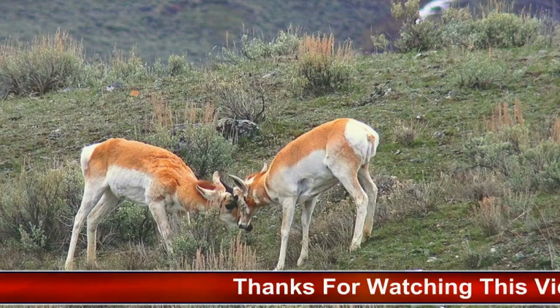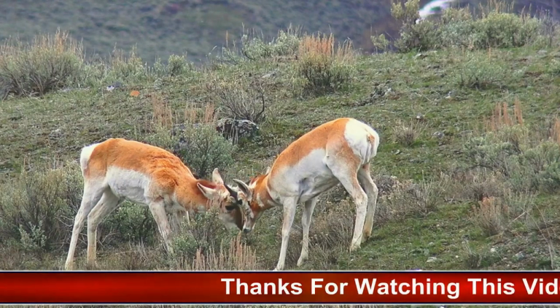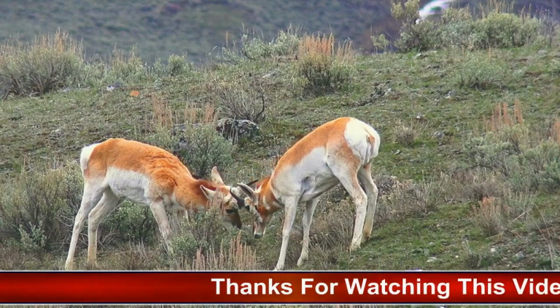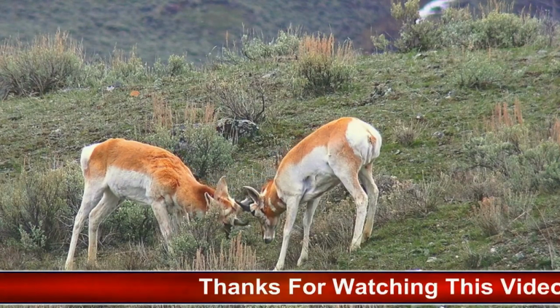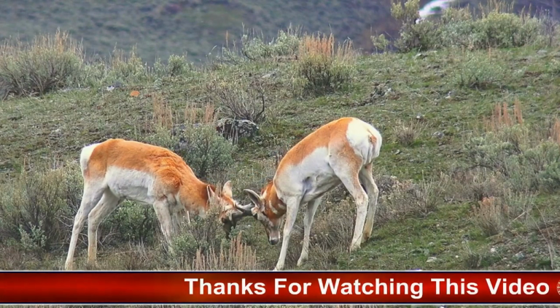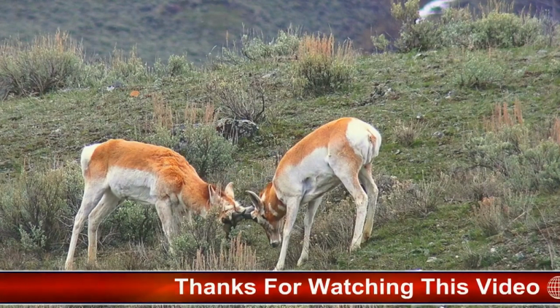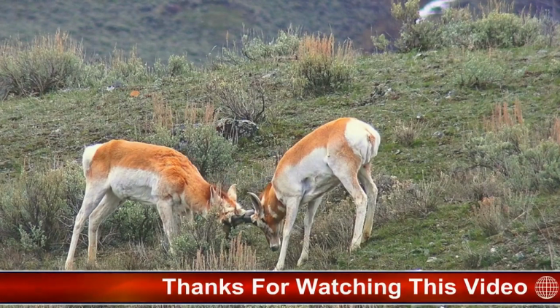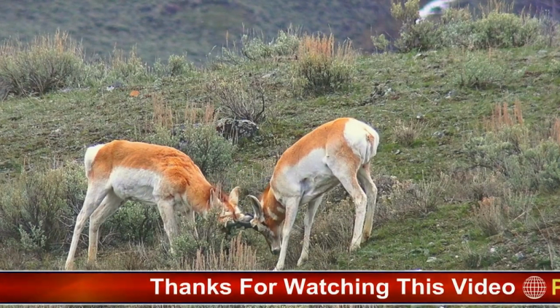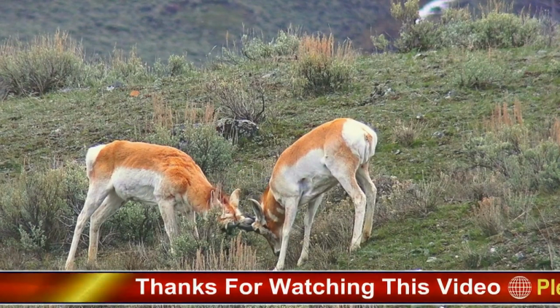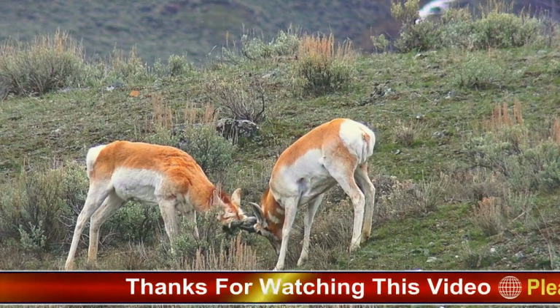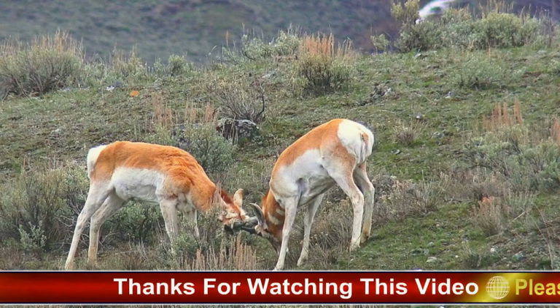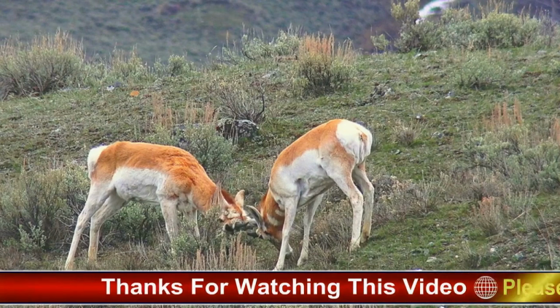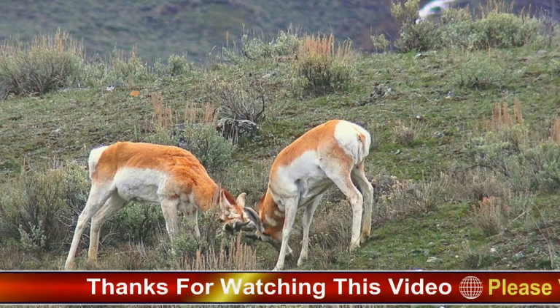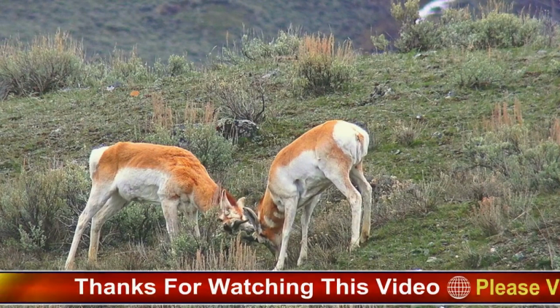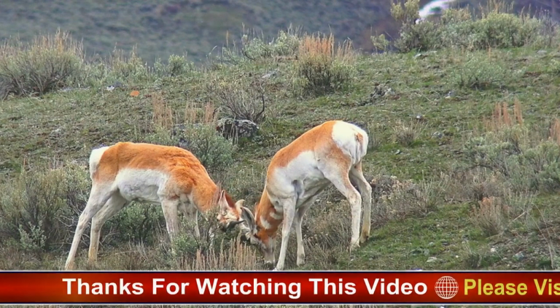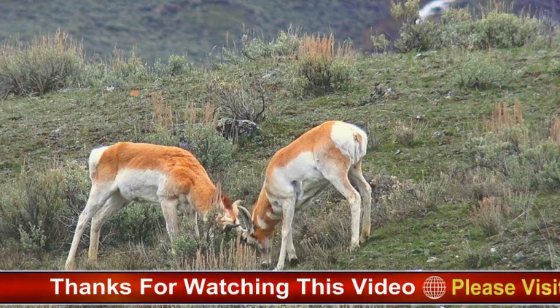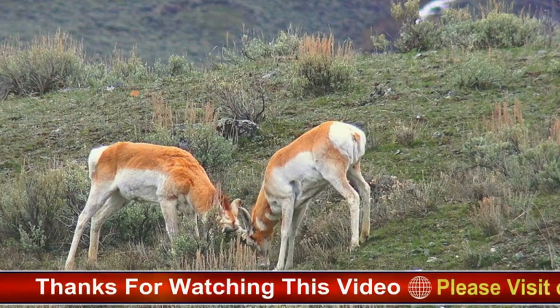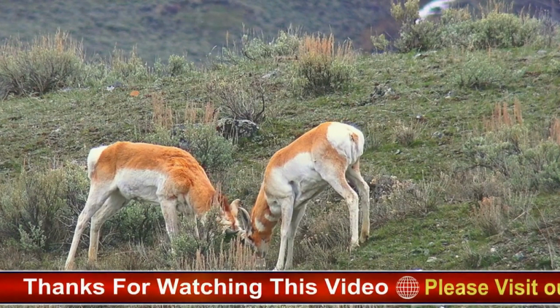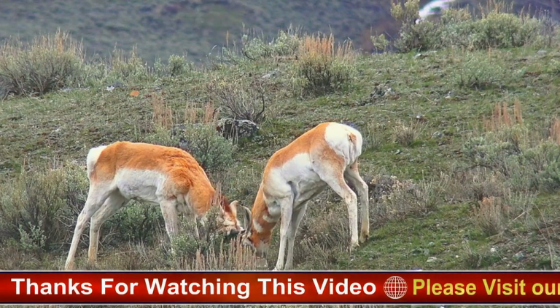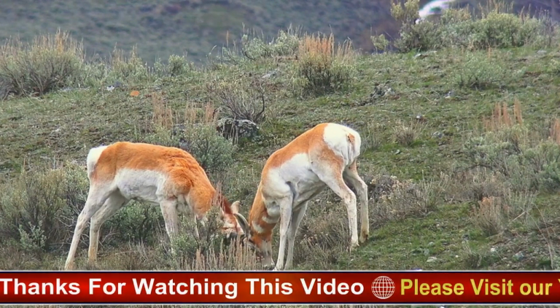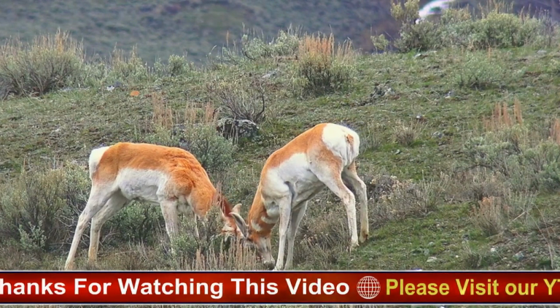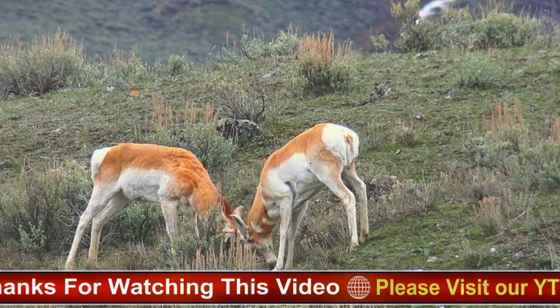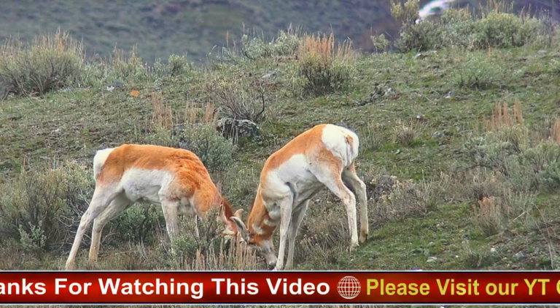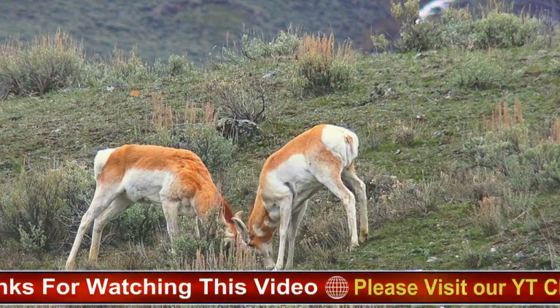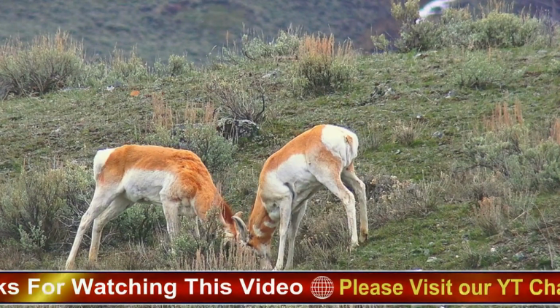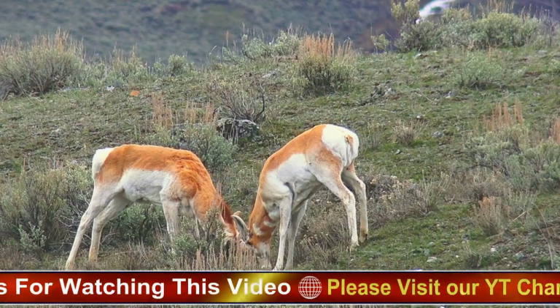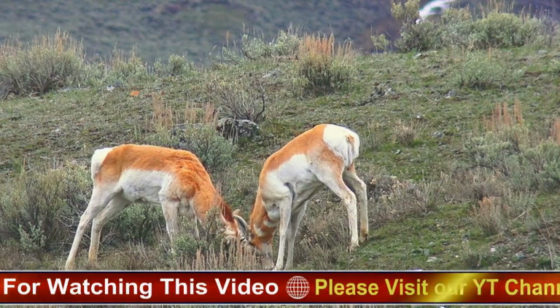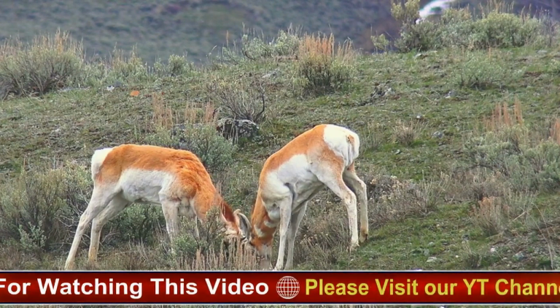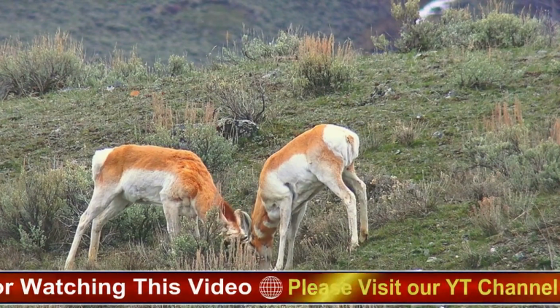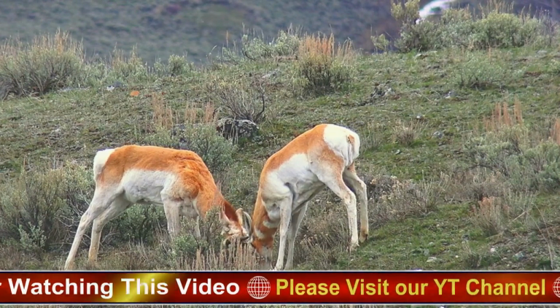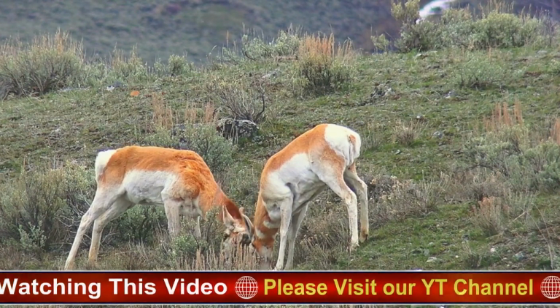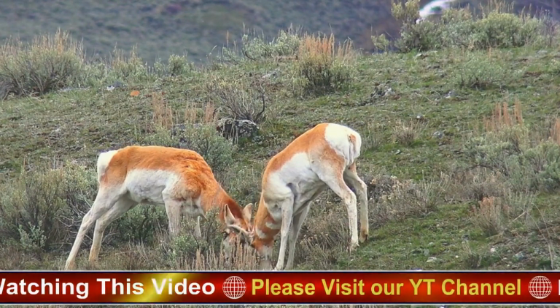They are an important prey species for many predators, including coyotes, wolves, and mountain lions.